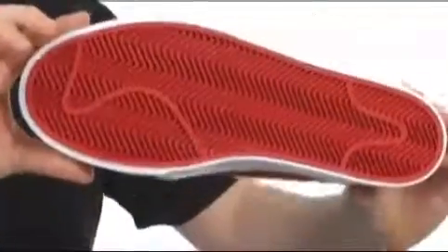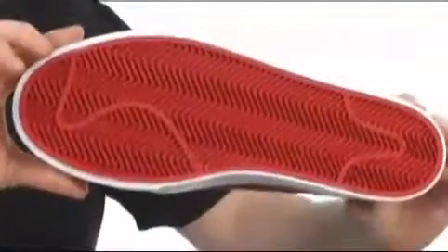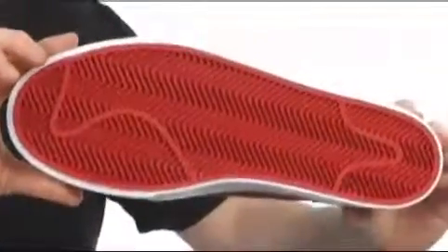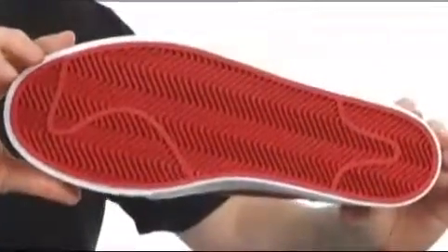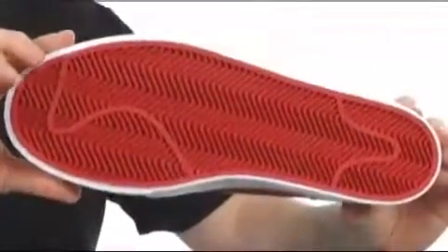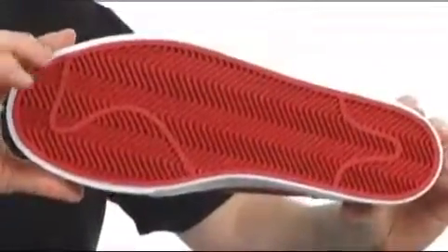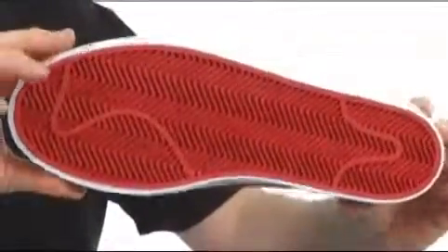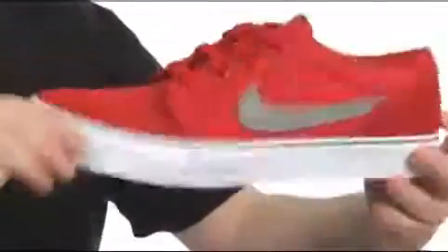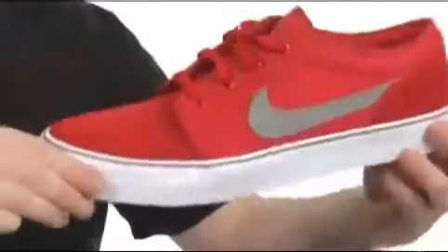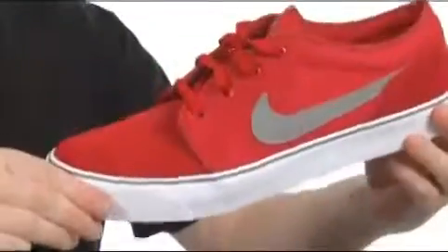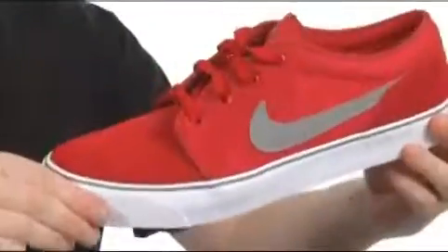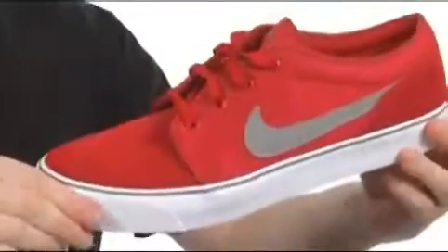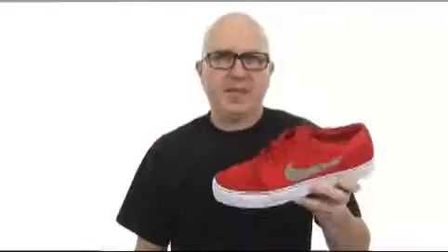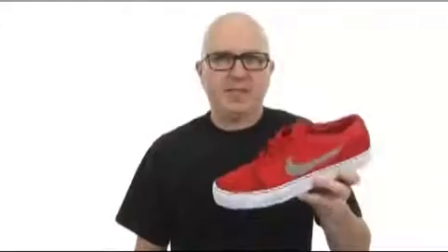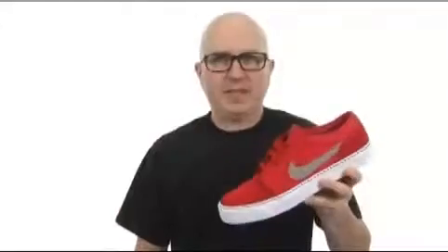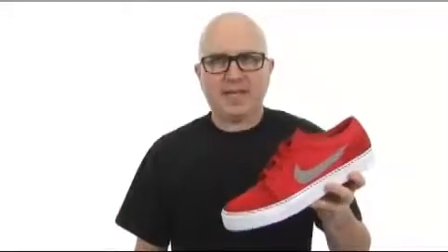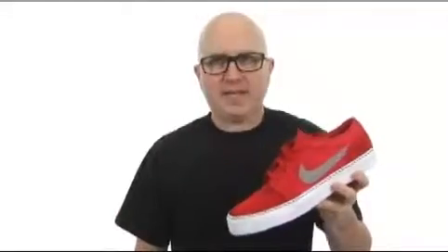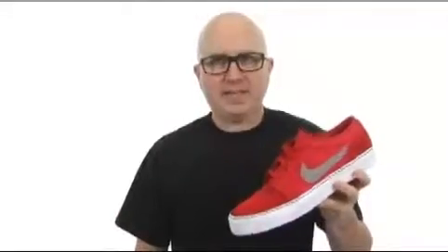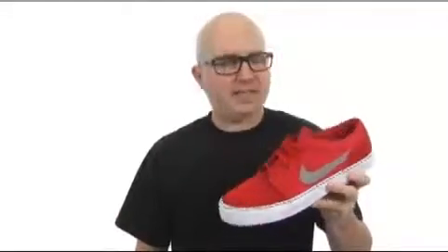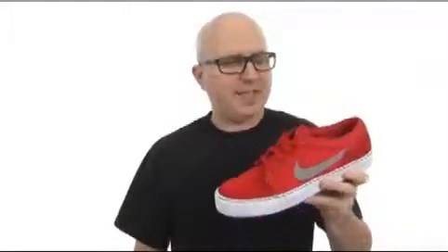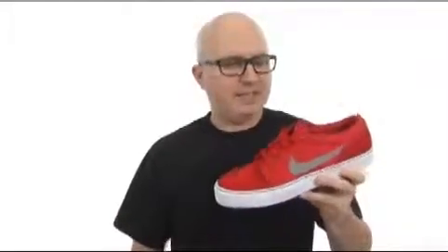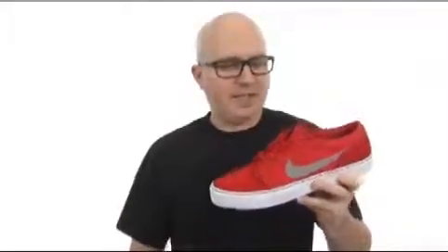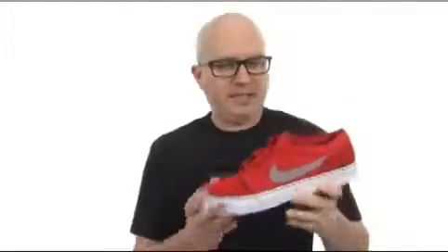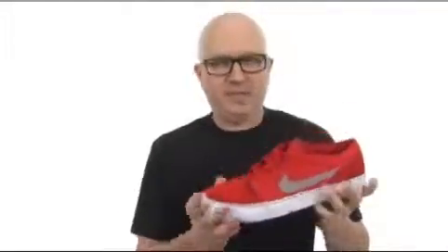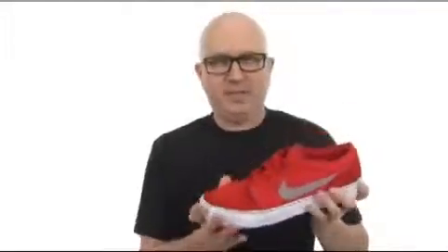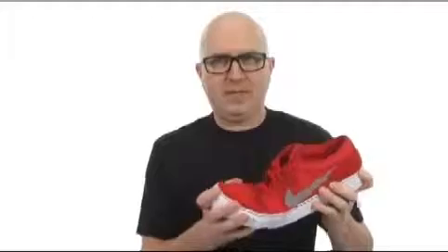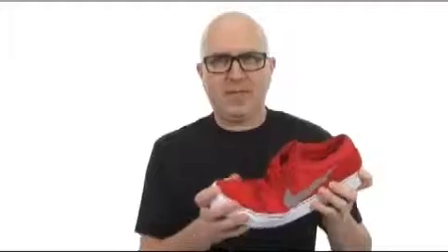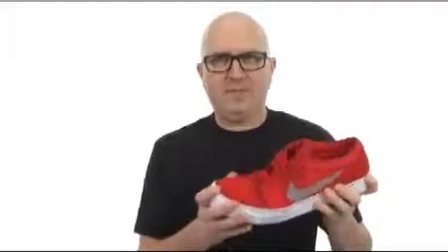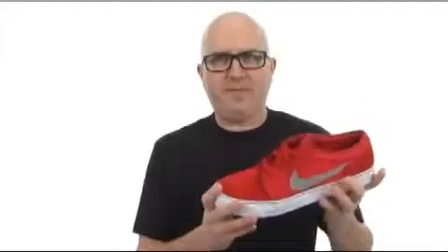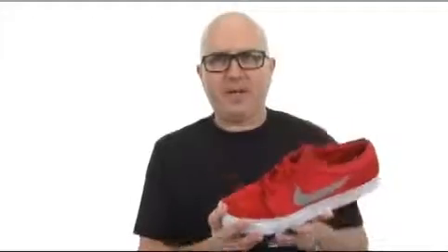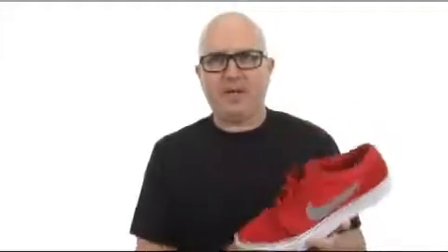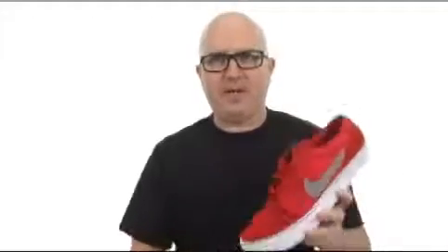It's a nice shoe. It's got that classic skate style with a little Nike flair.